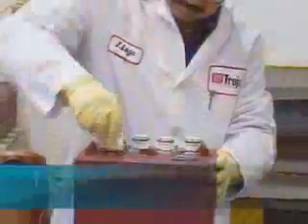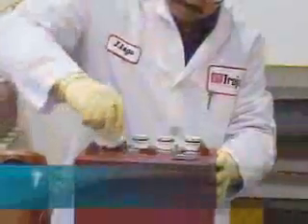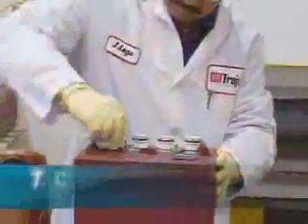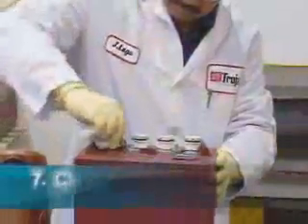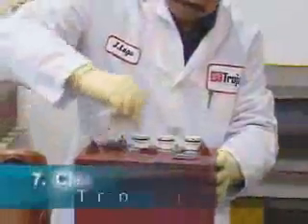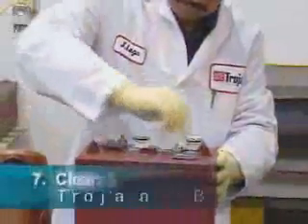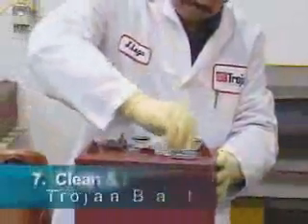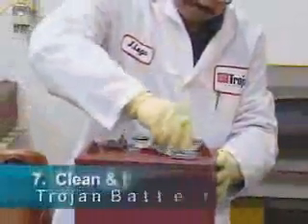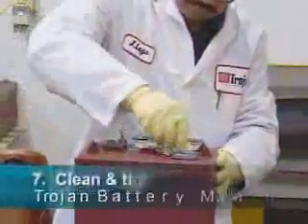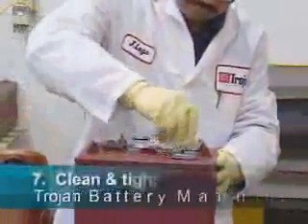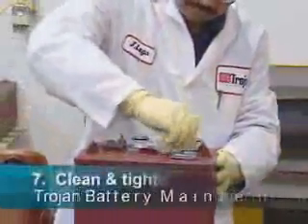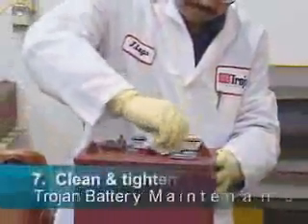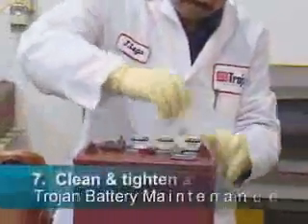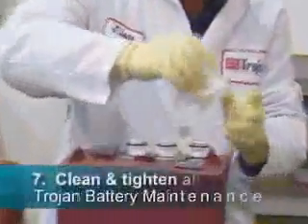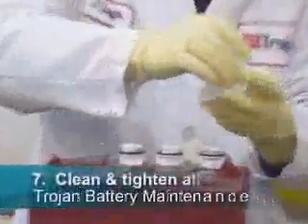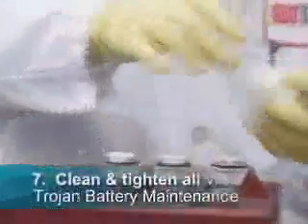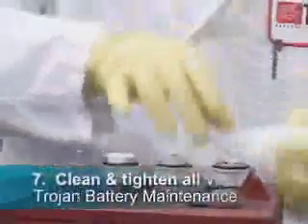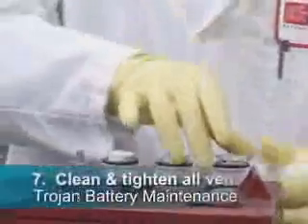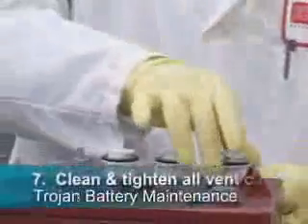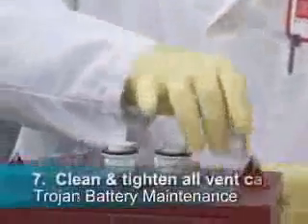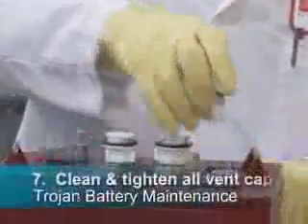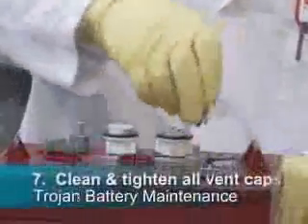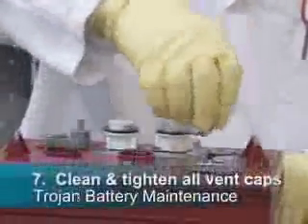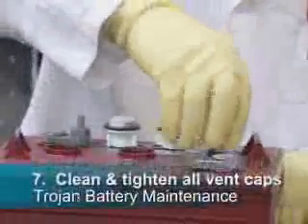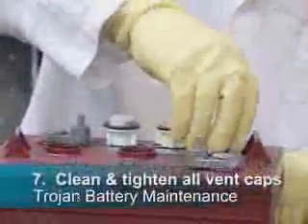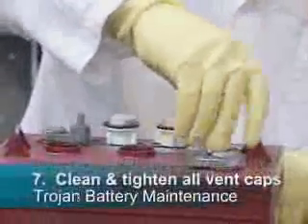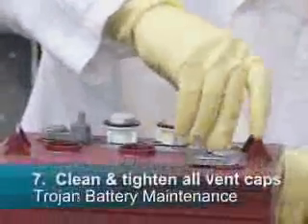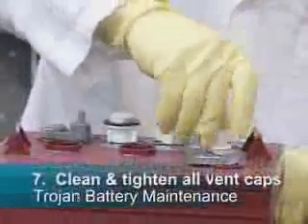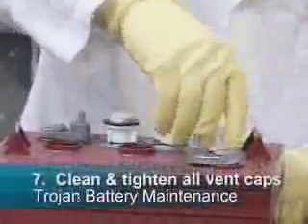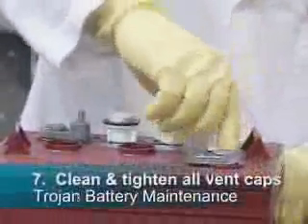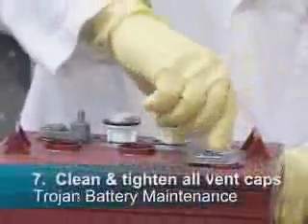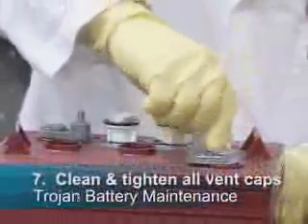Seven: finally, clean, replace, and tighten all vent caps.